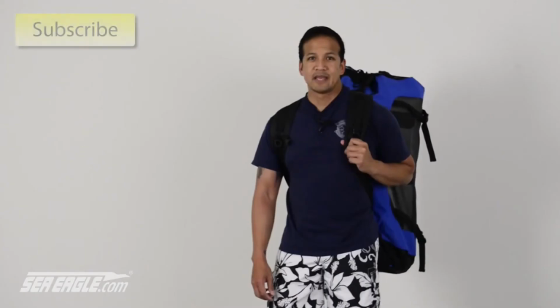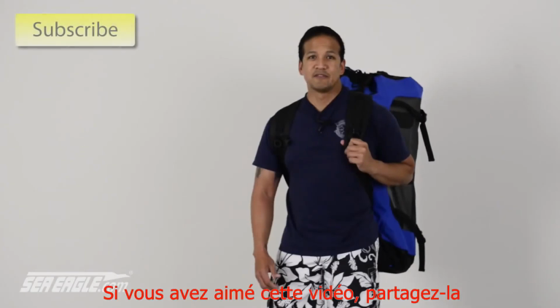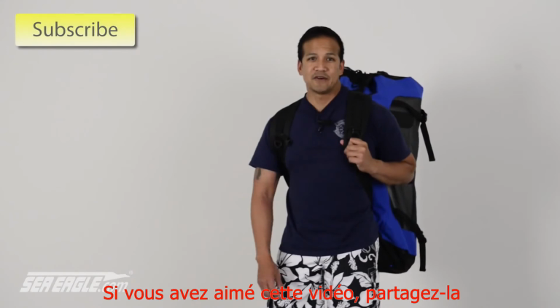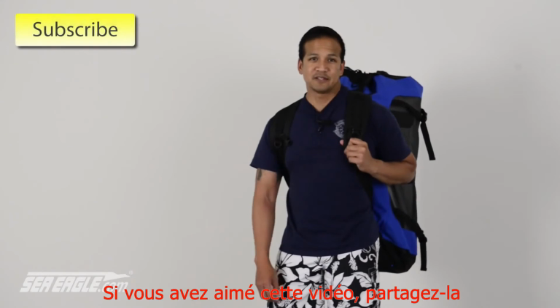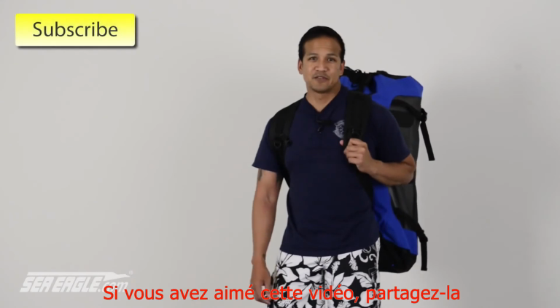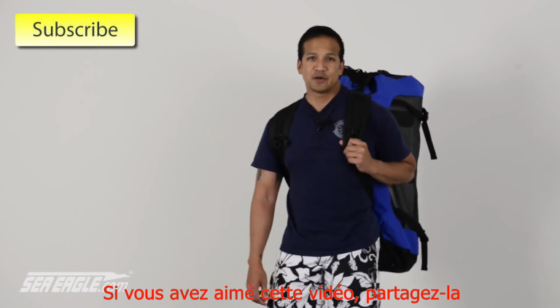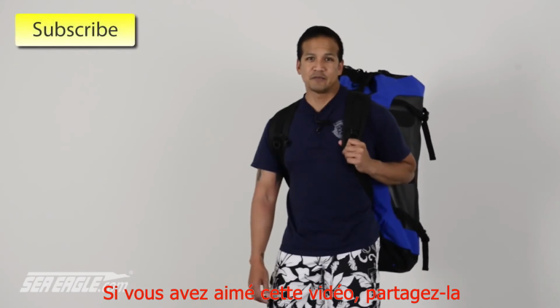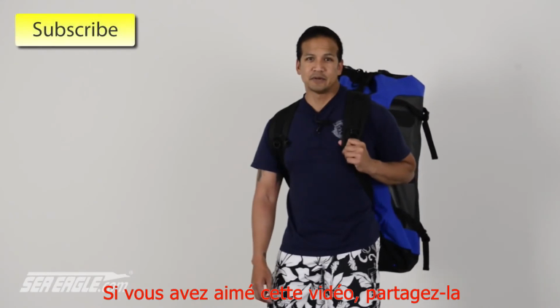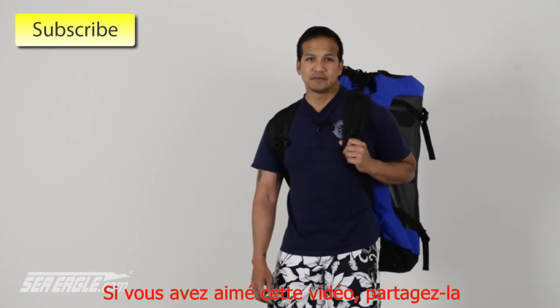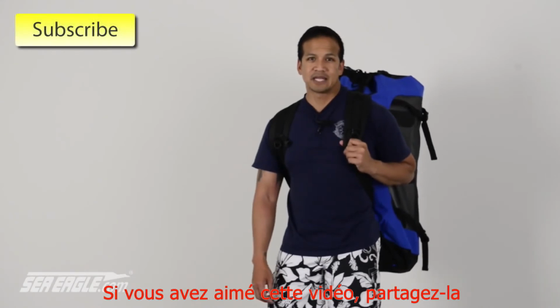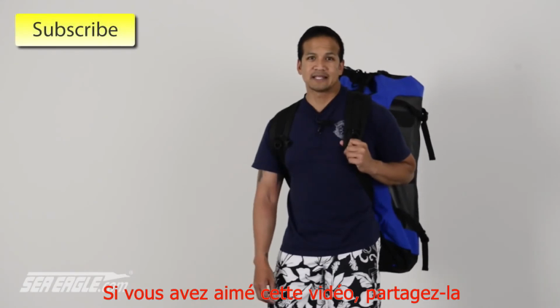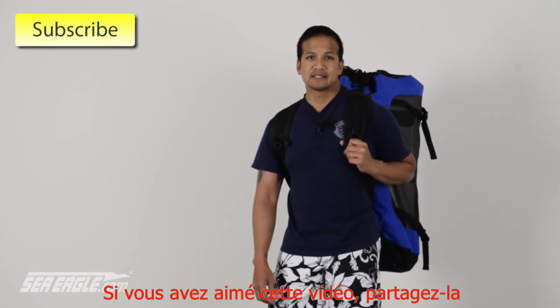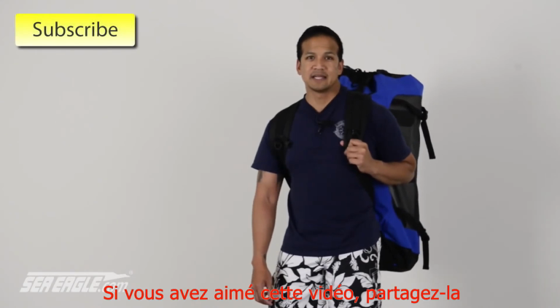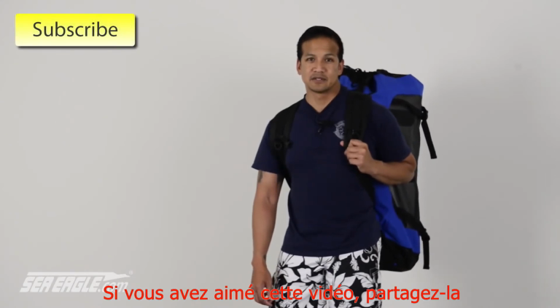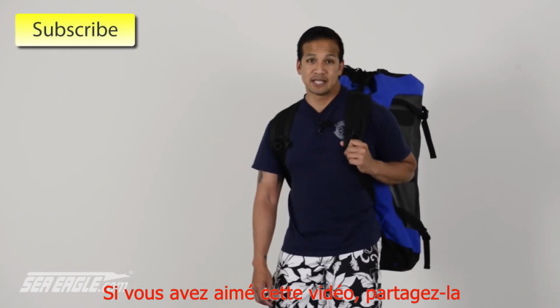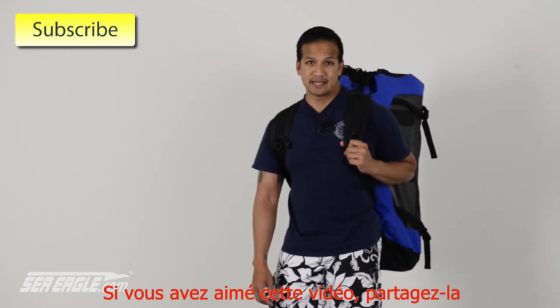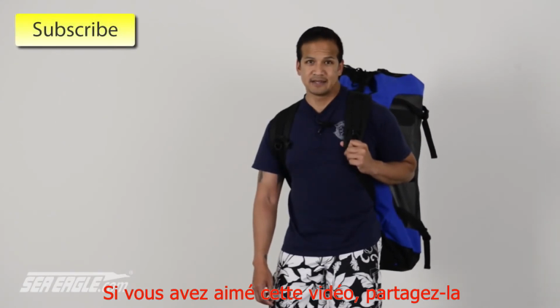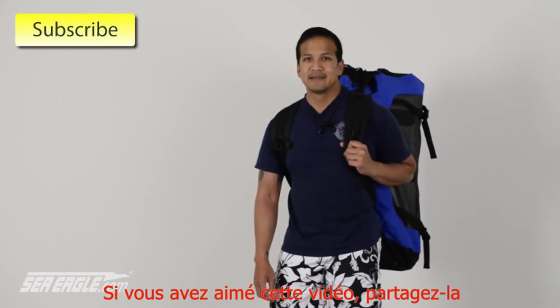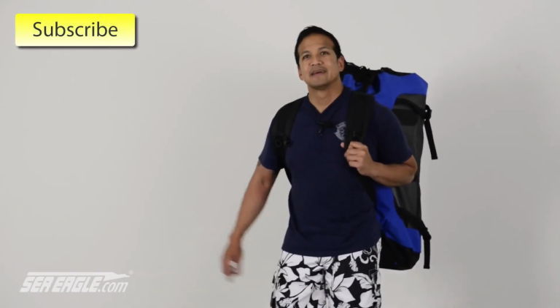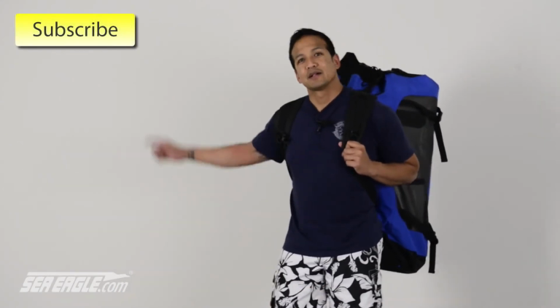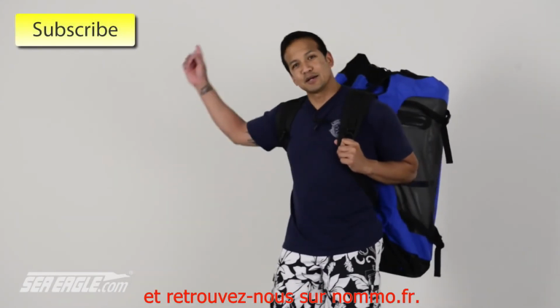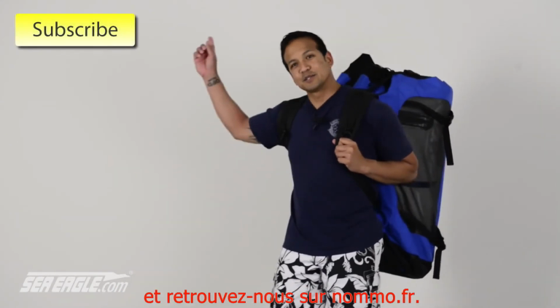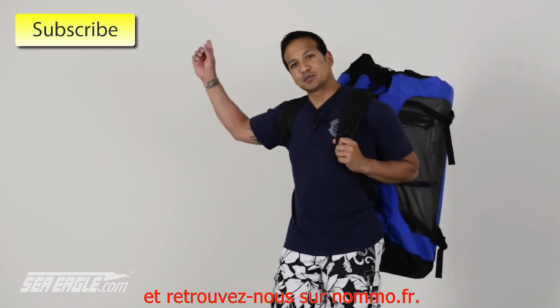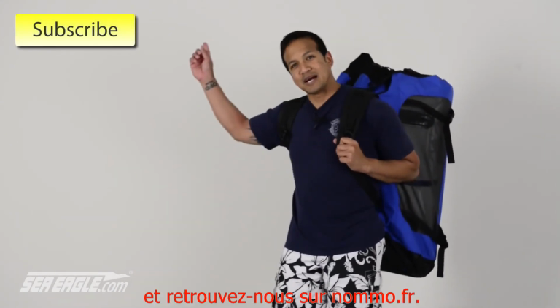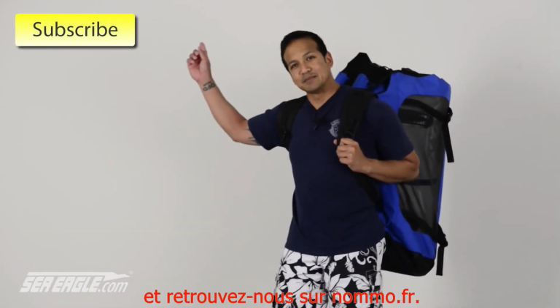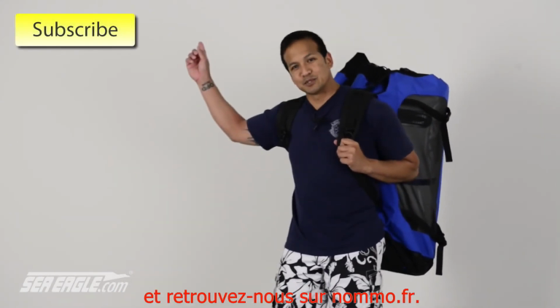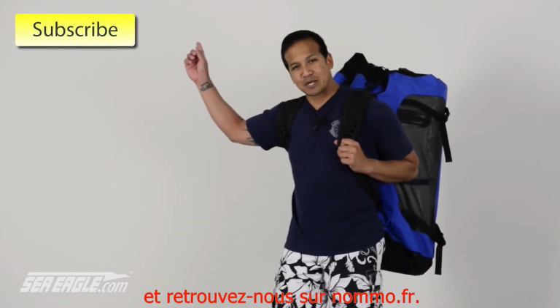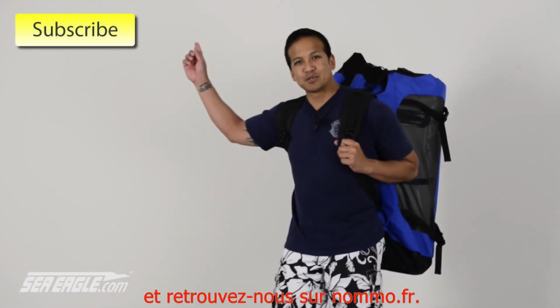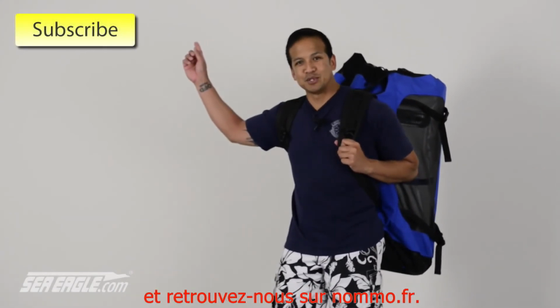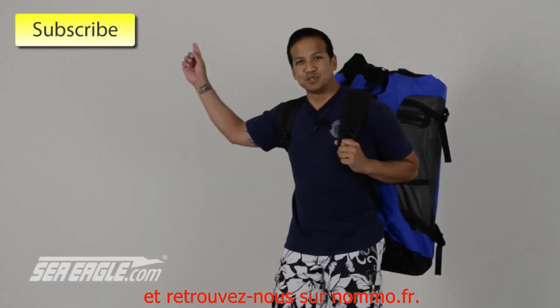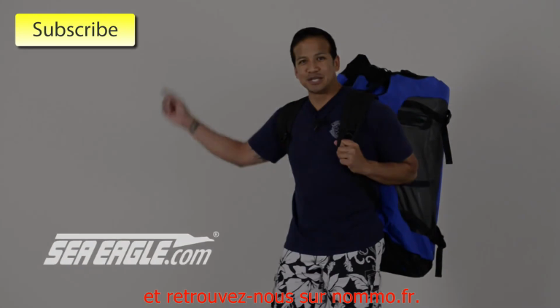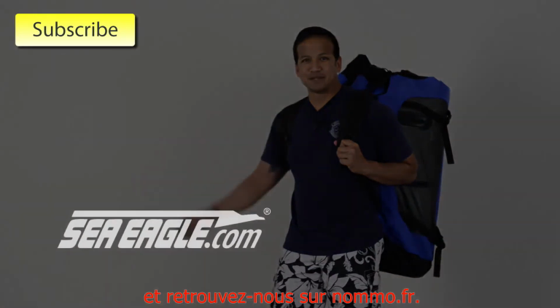If you find this video helpful and would like to see others like it, click subscribe and subscribe to our YouTube channel.